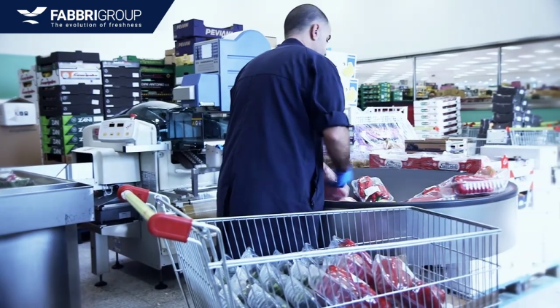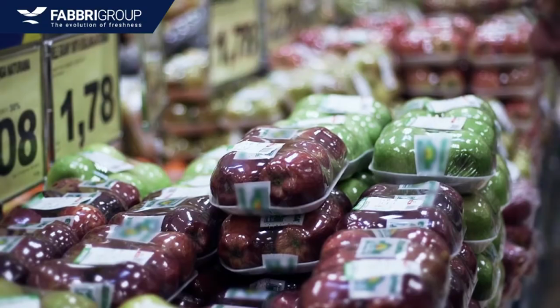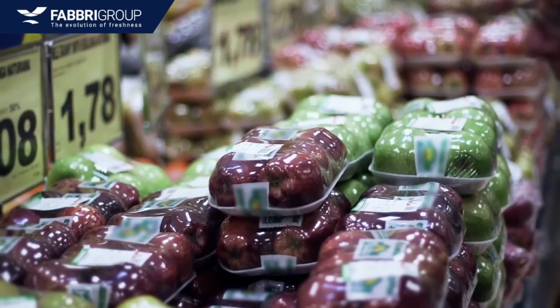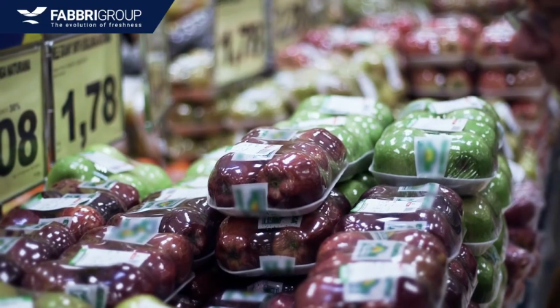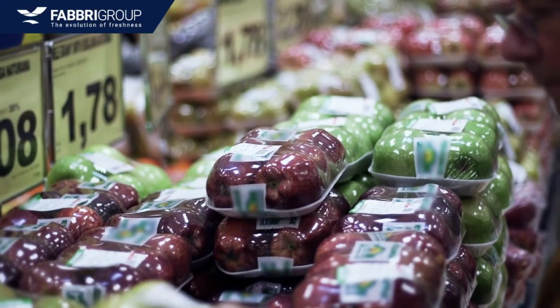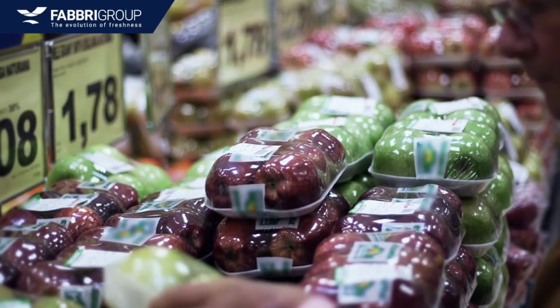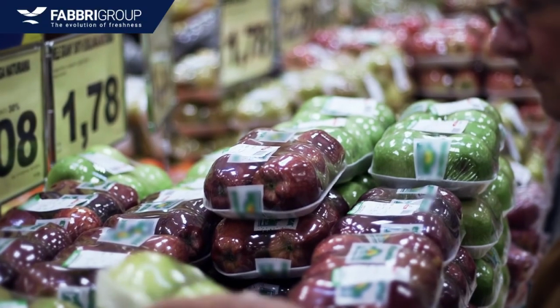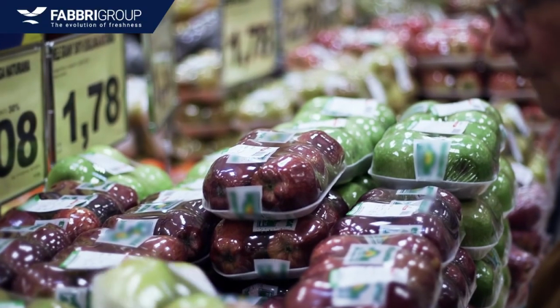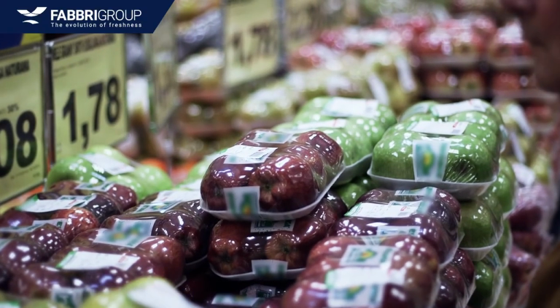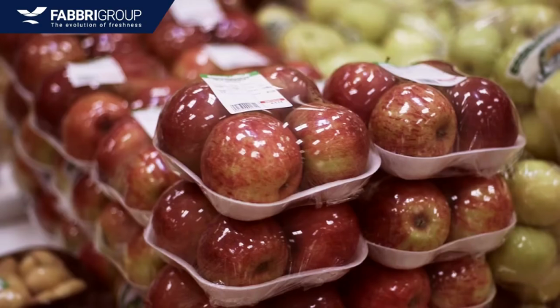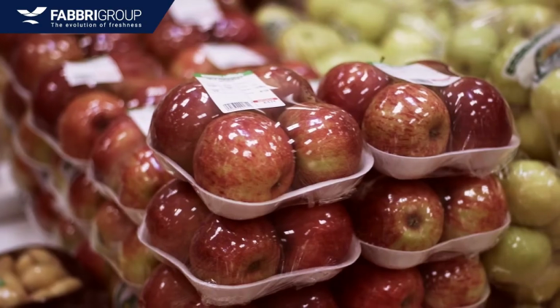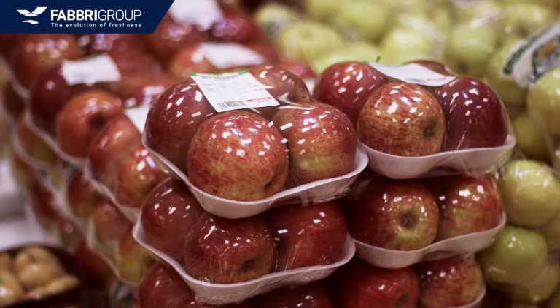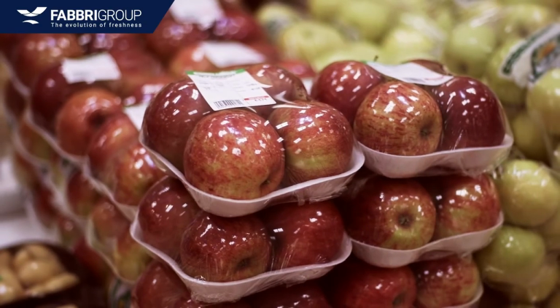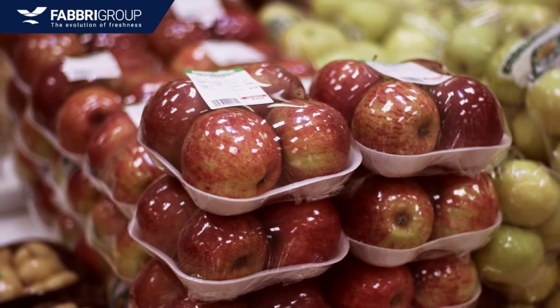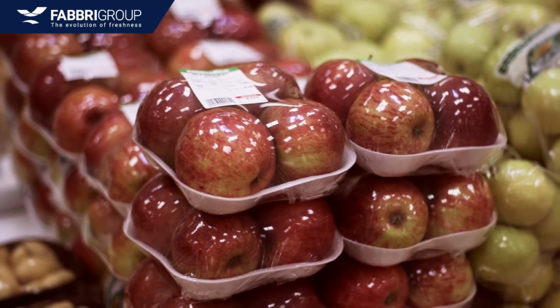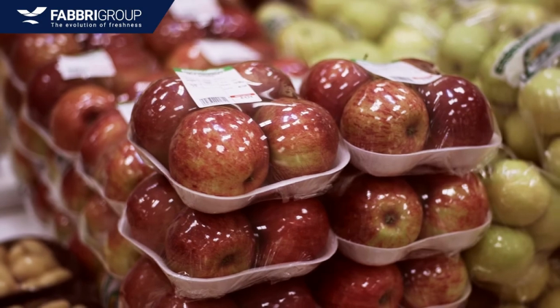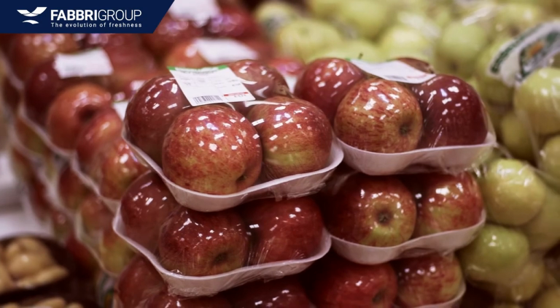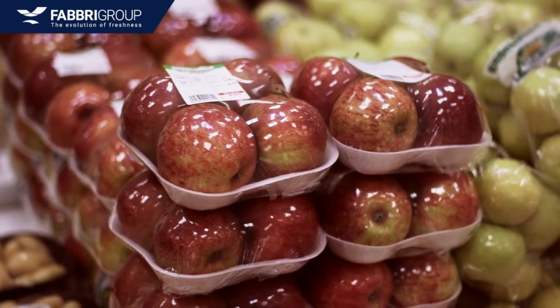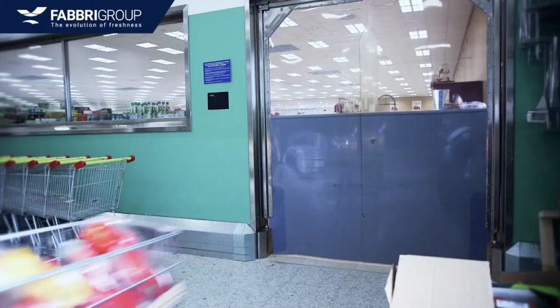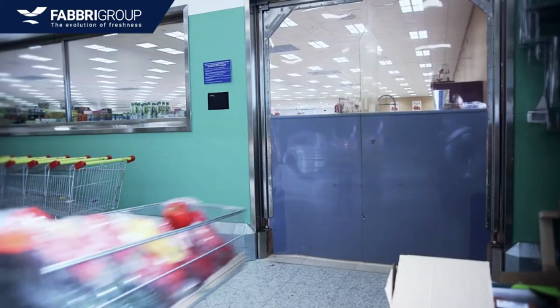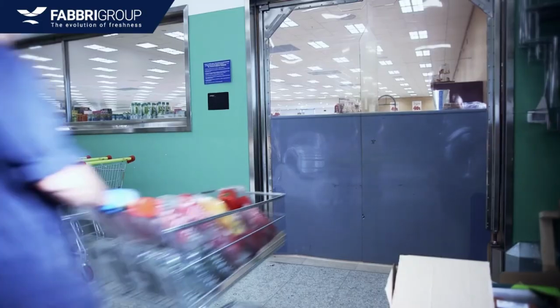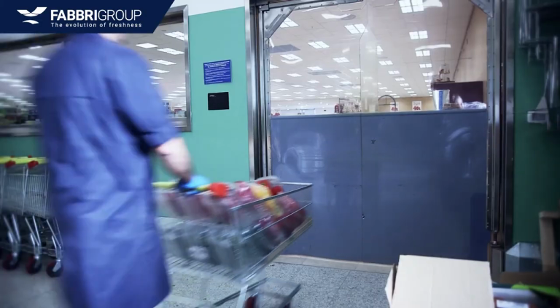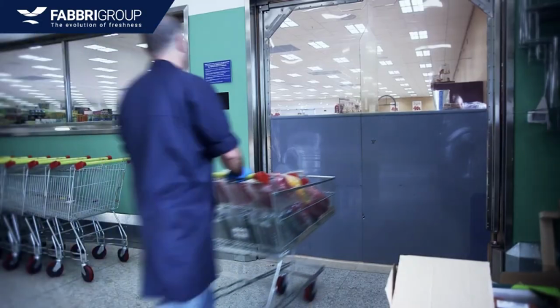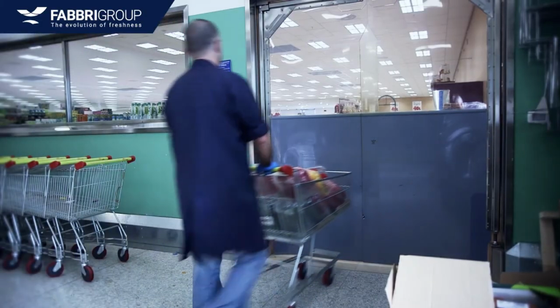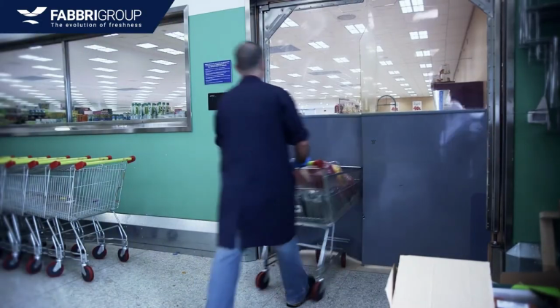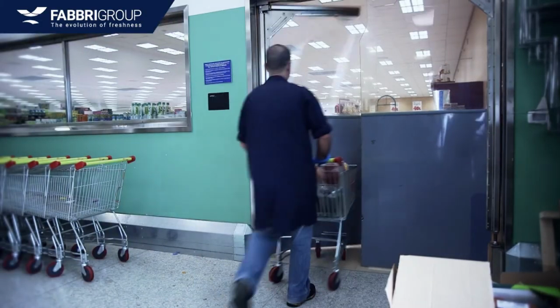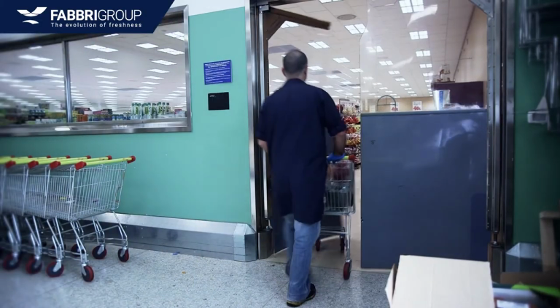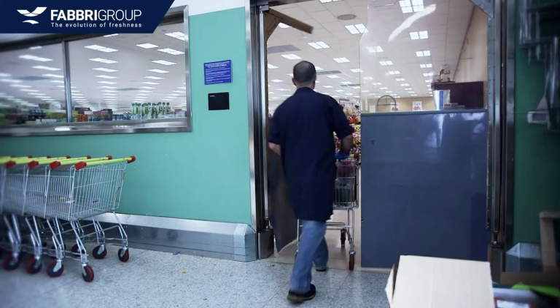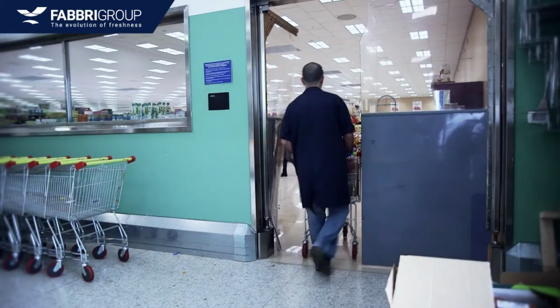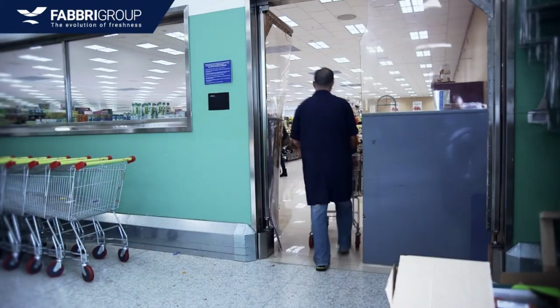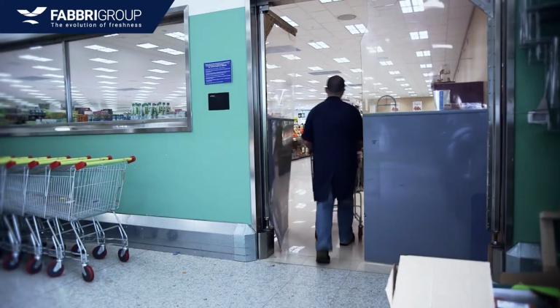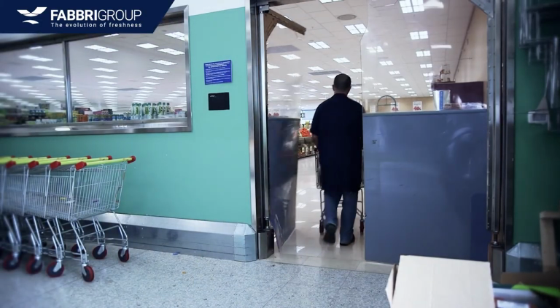Fresh food wrapping is our specialty. Our super stretch films and machines make us a world-class player in our specialty.